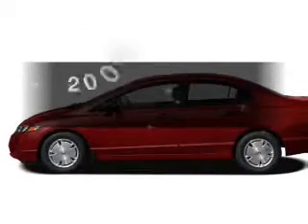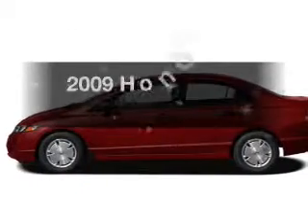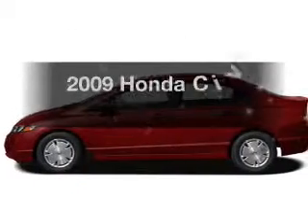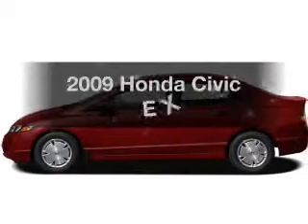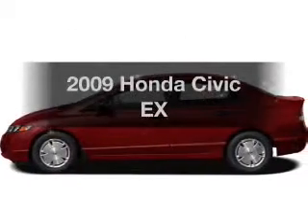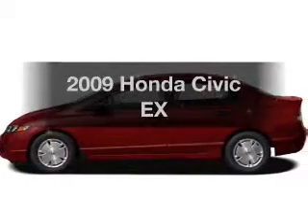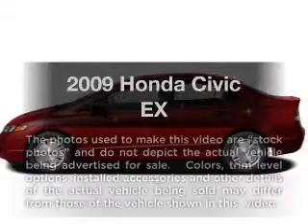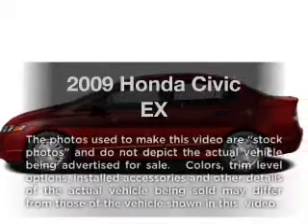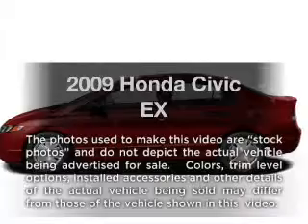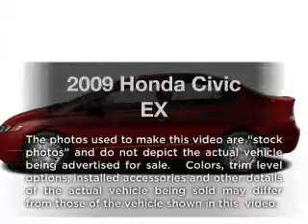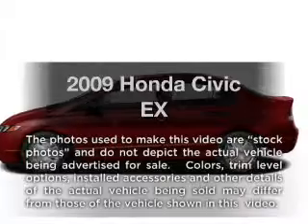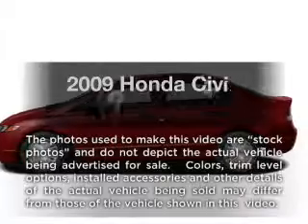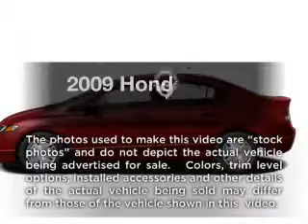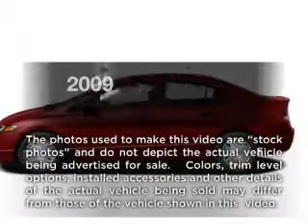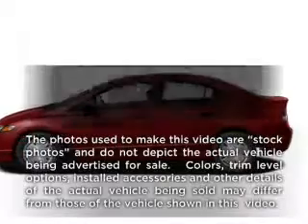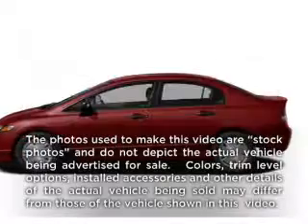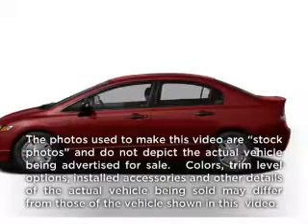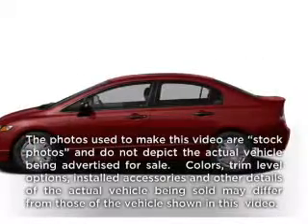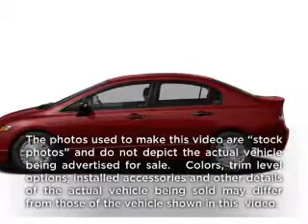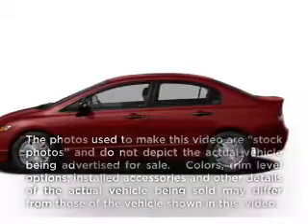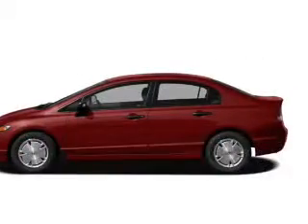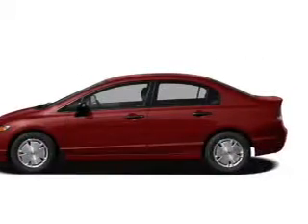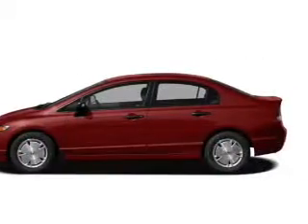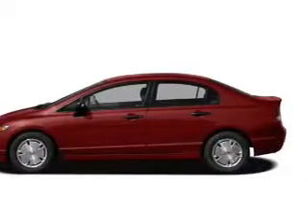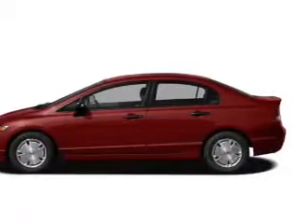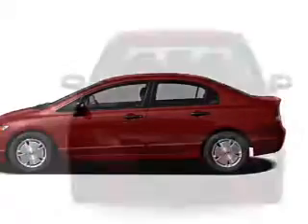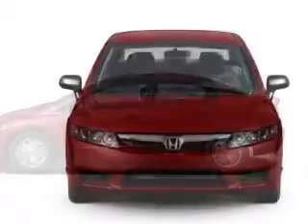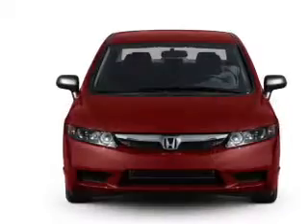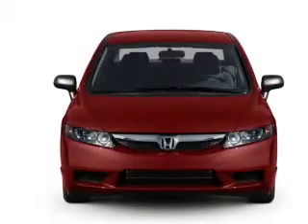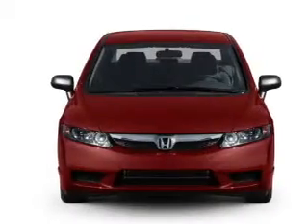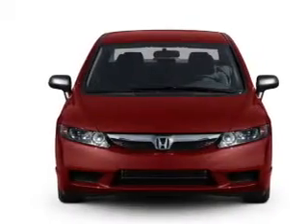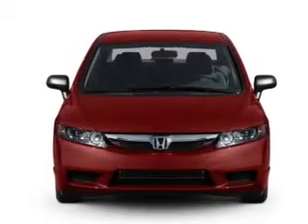Introducing the 2009 Honda Civic. If you're looking for an automobile with great attributes, look no further.